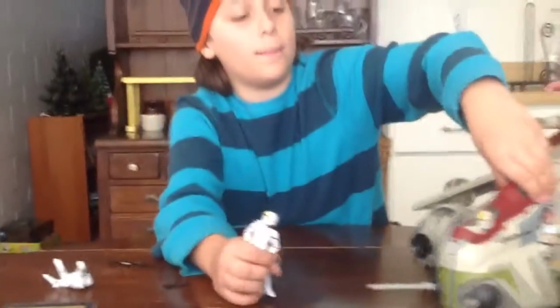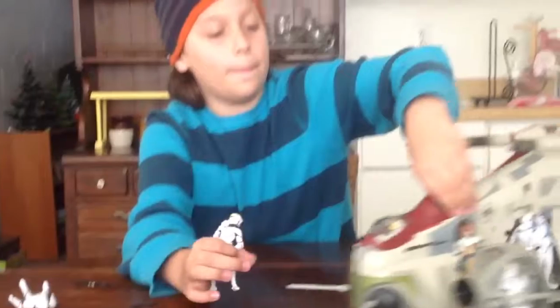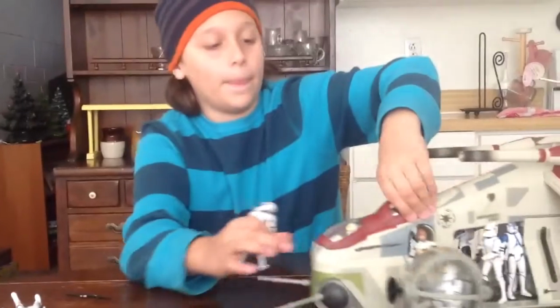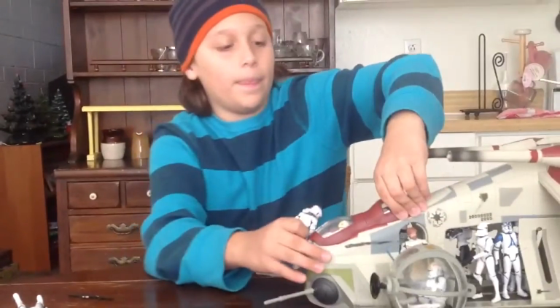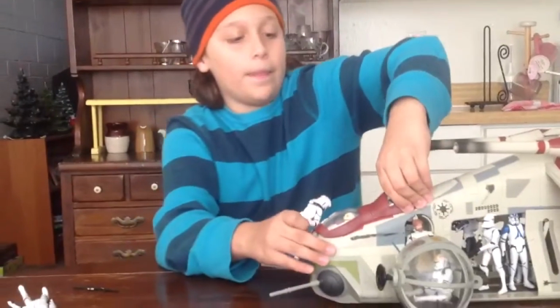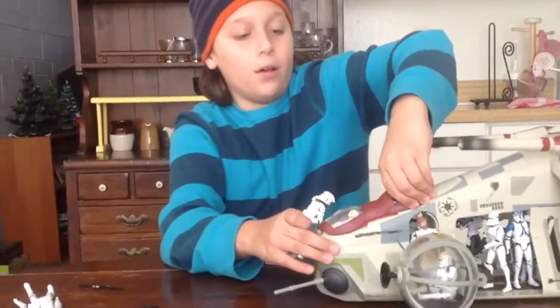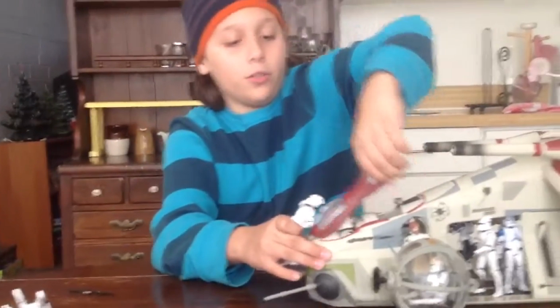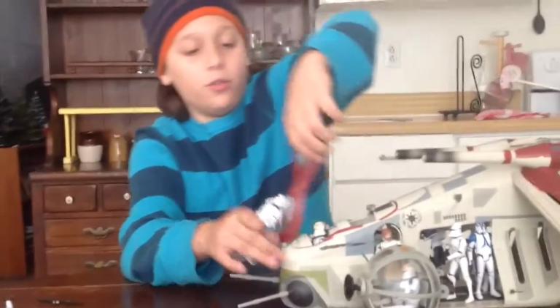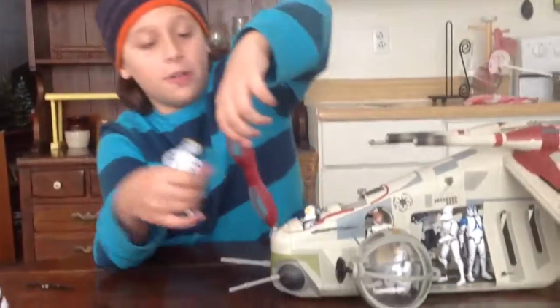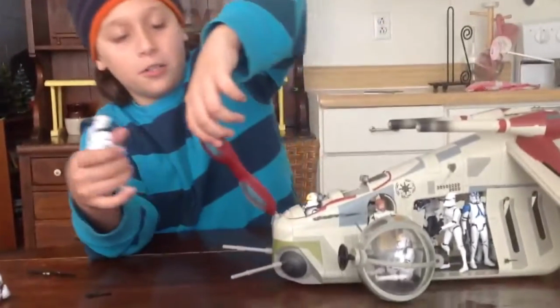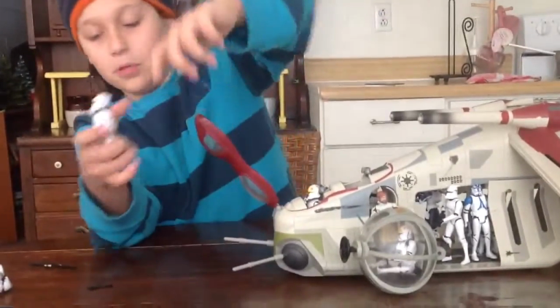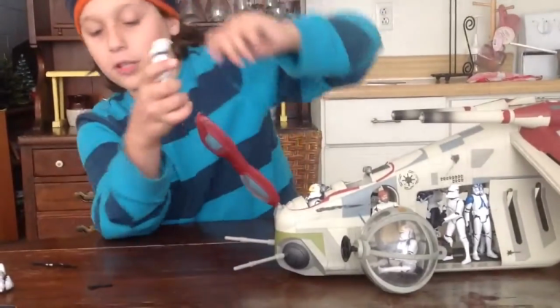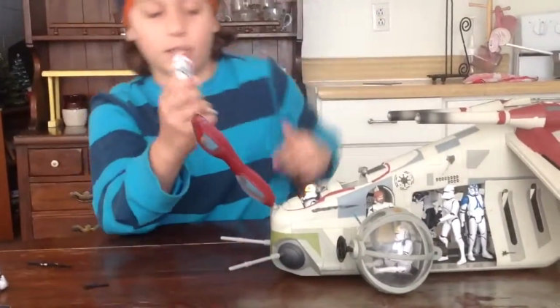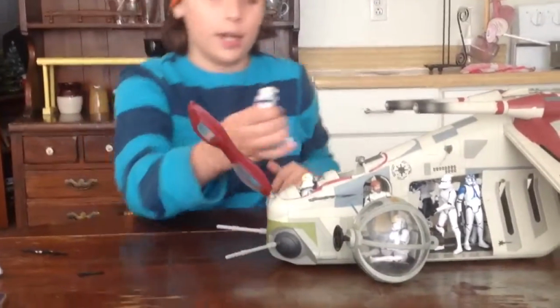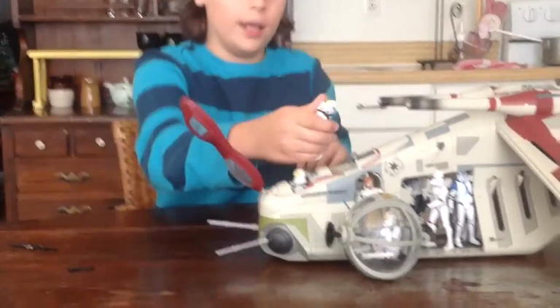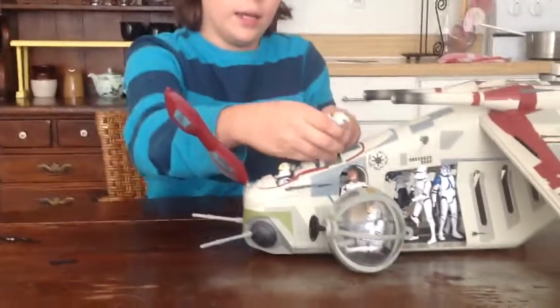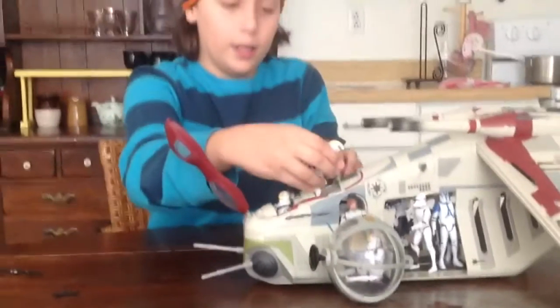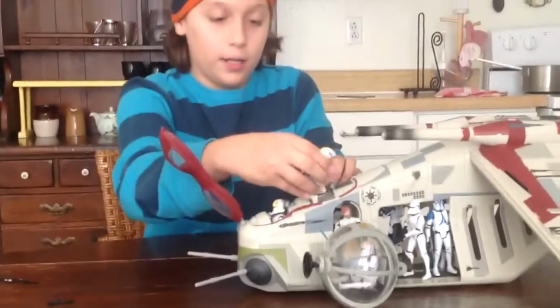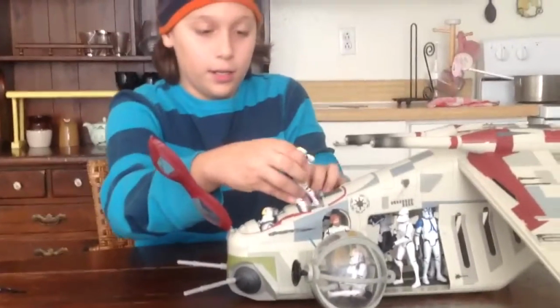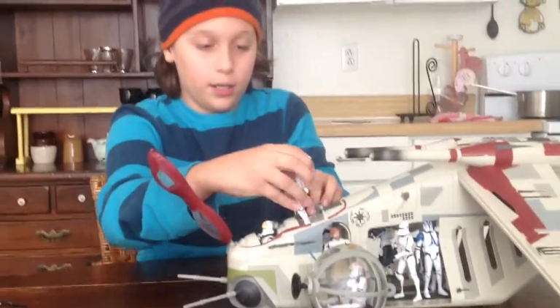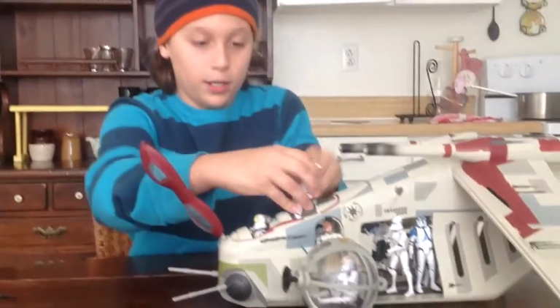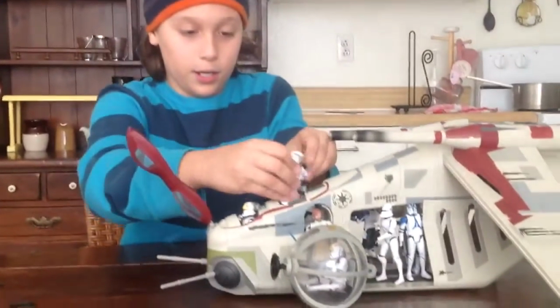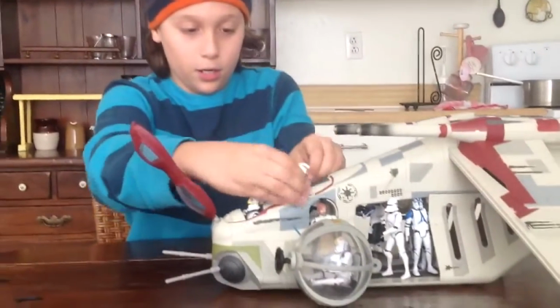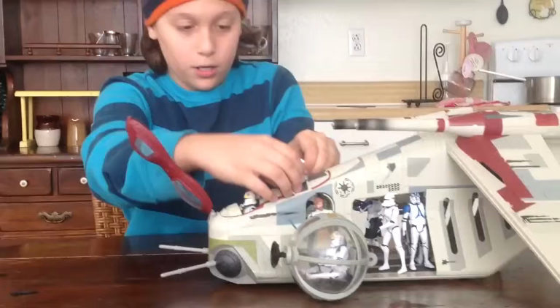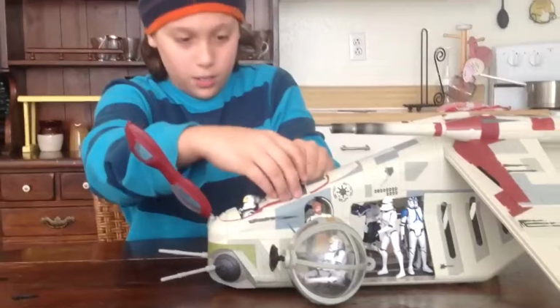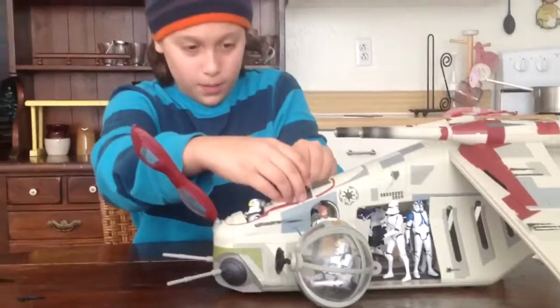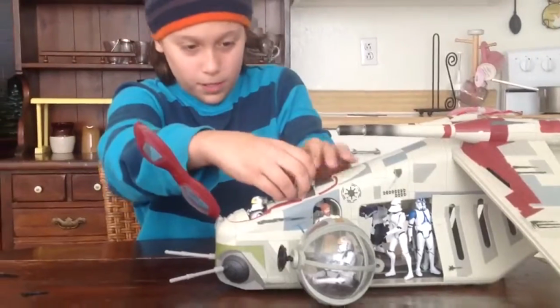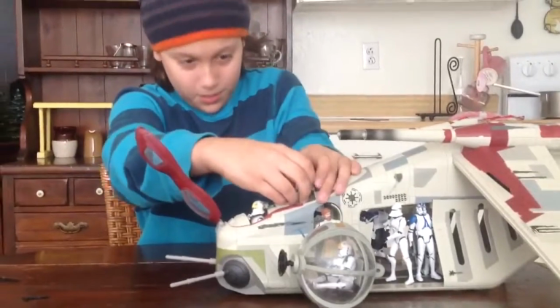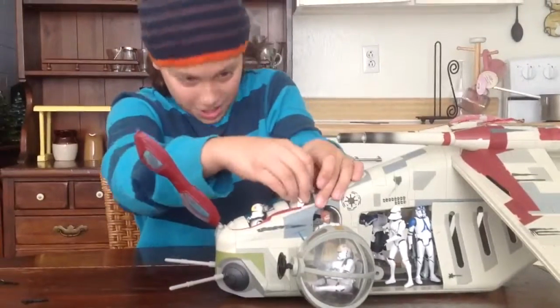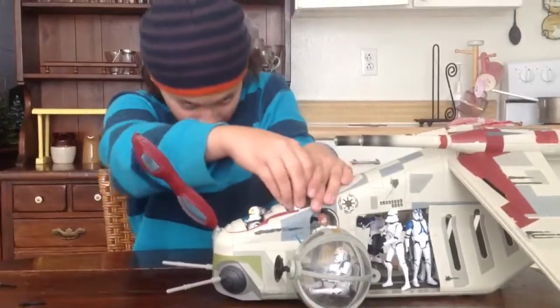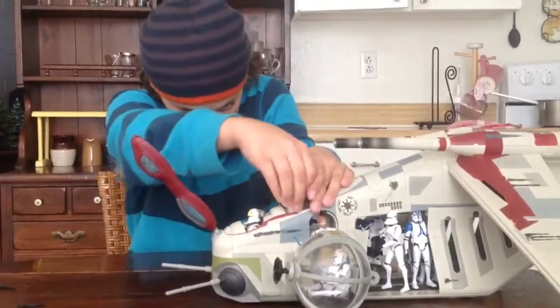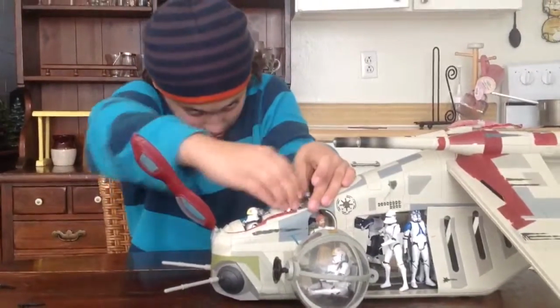But you can actually put this guy in the gunship here, though it's a little bit hard and crooked.